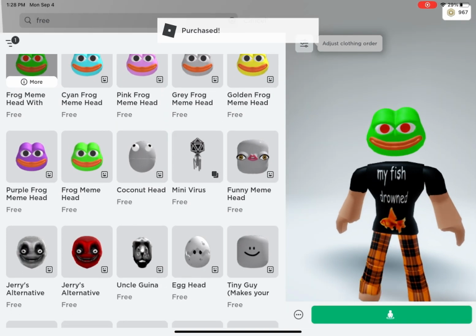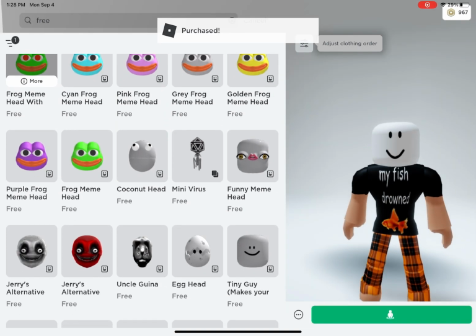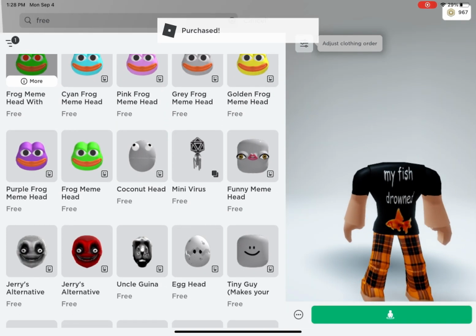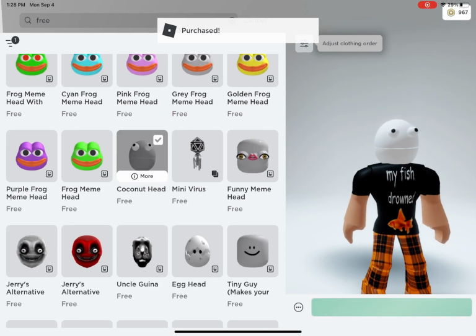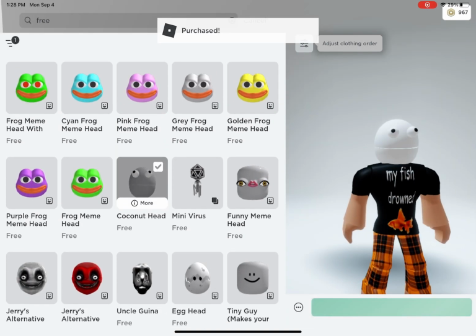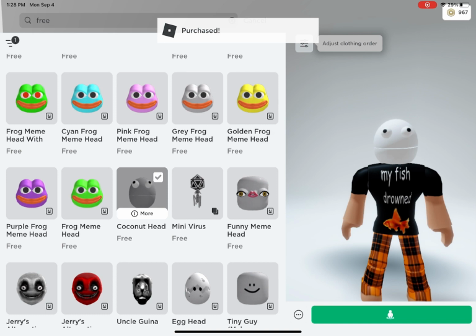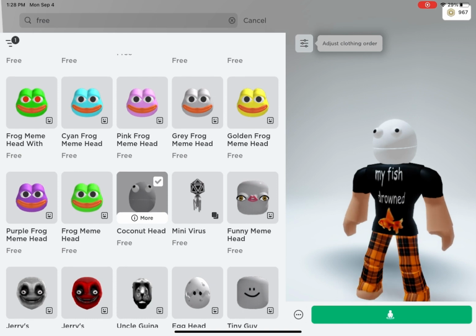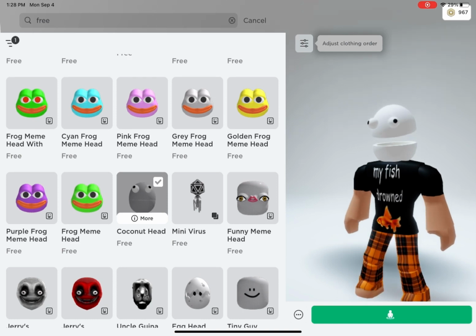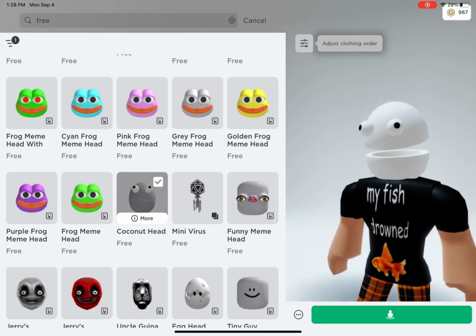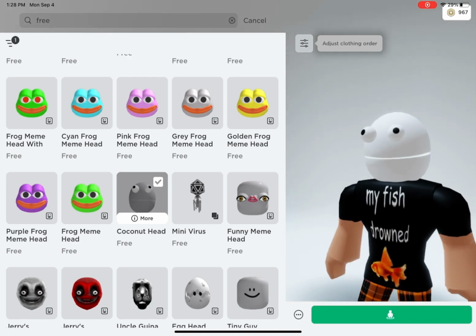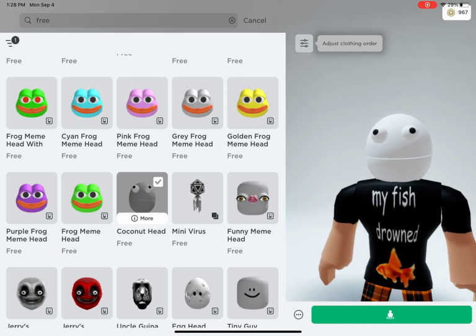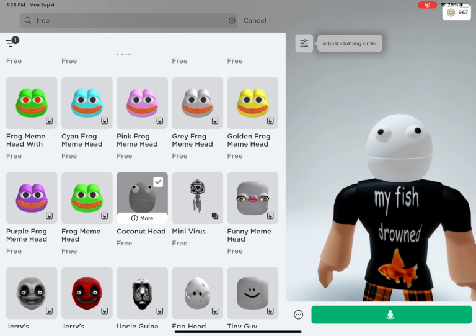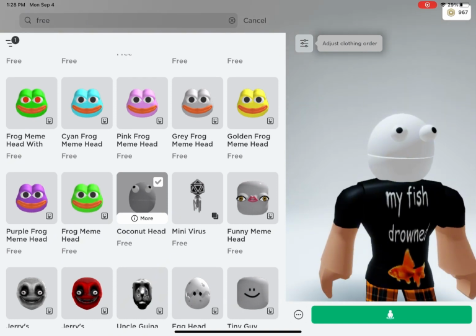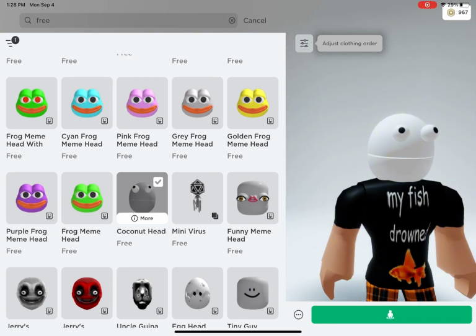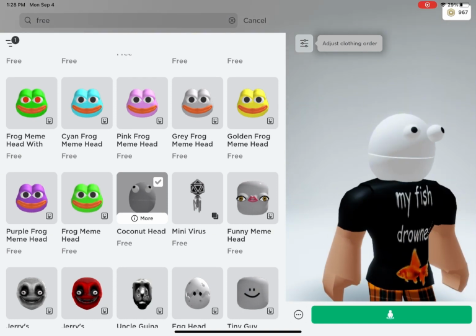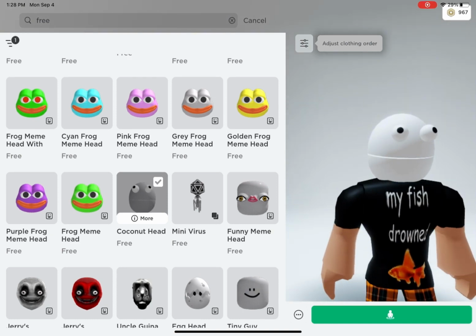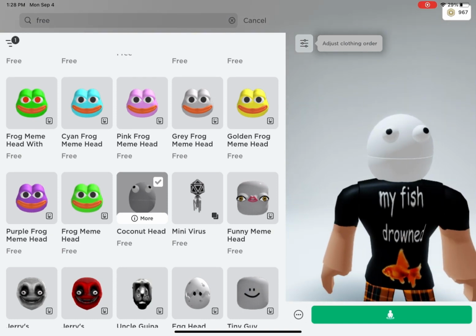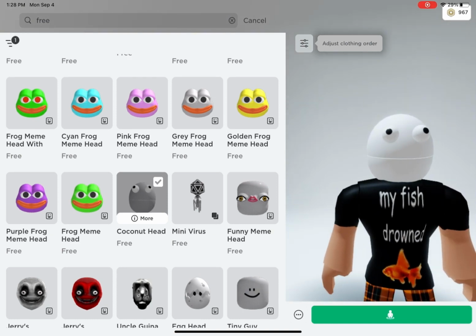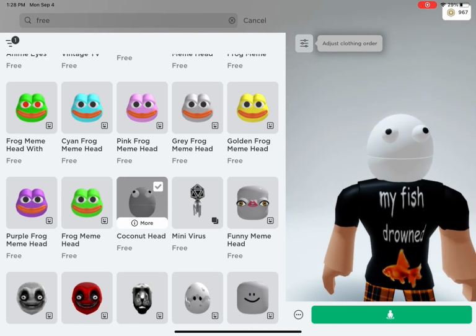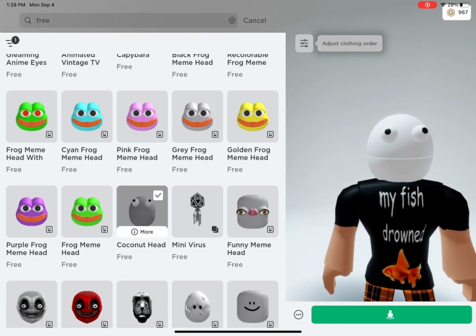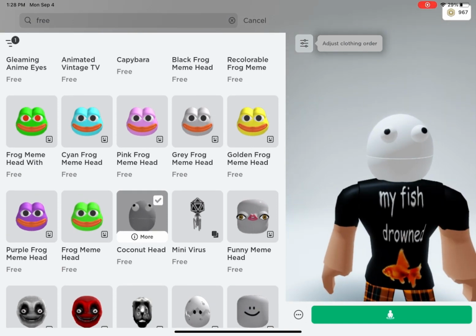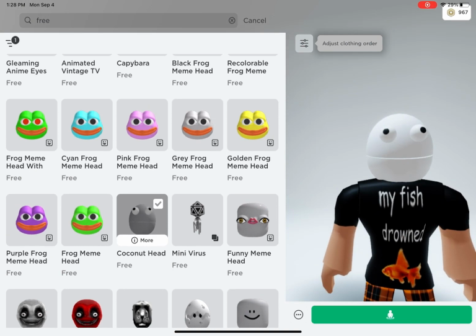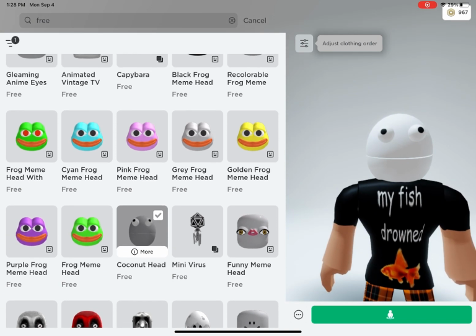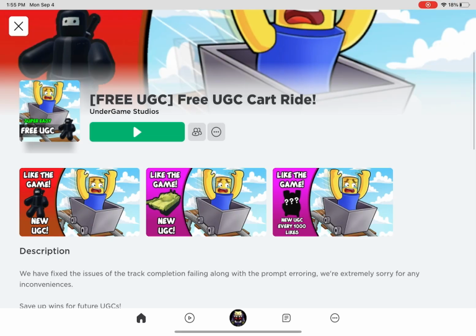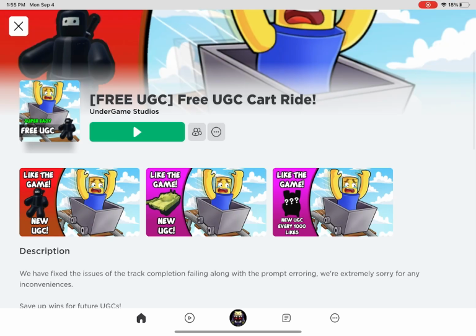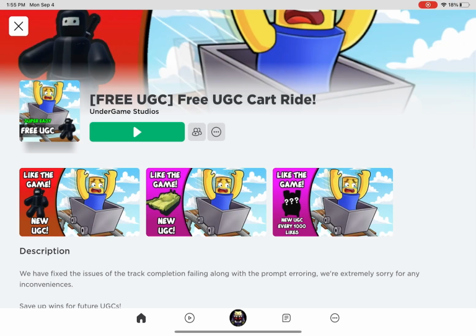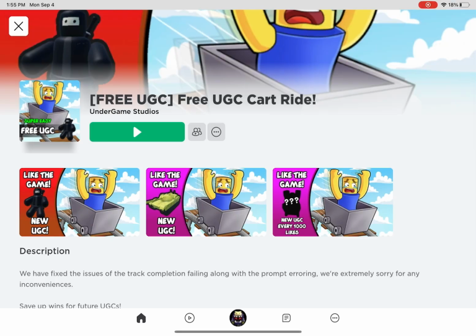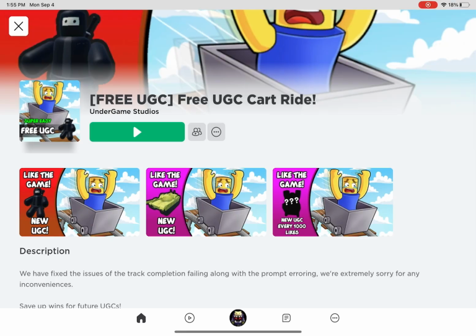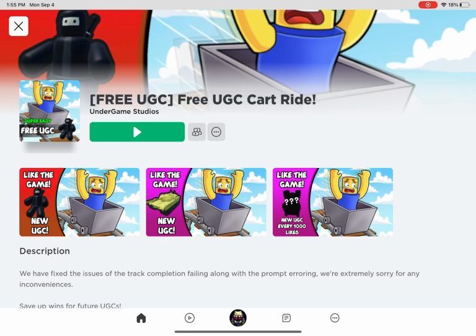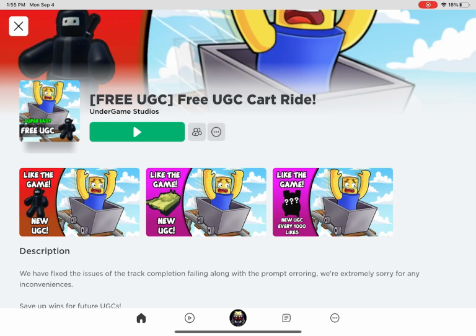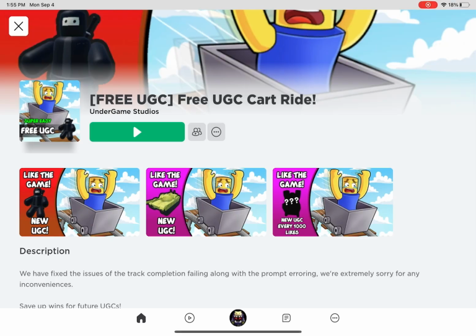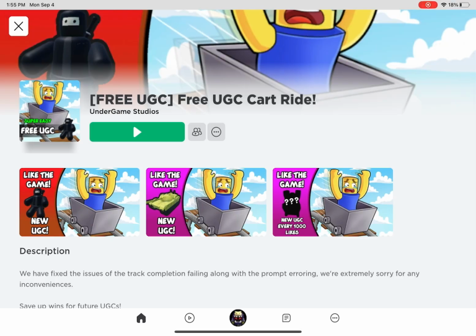There is also this recolourable frog. This is one of my favorite ones. It has red eyes. There is also a coconut head. Let's get into the UGC items.